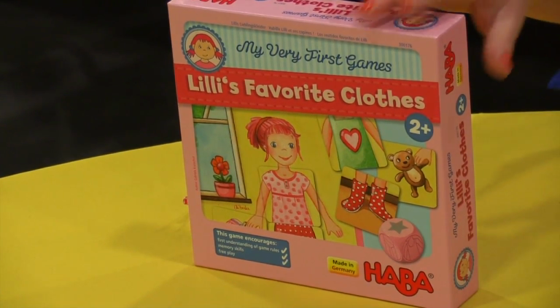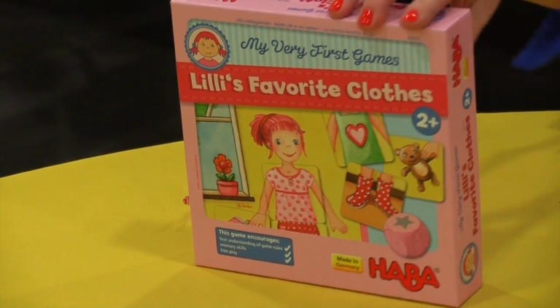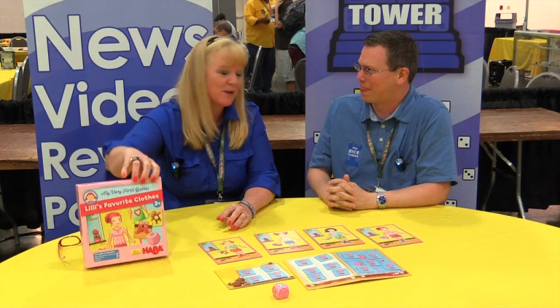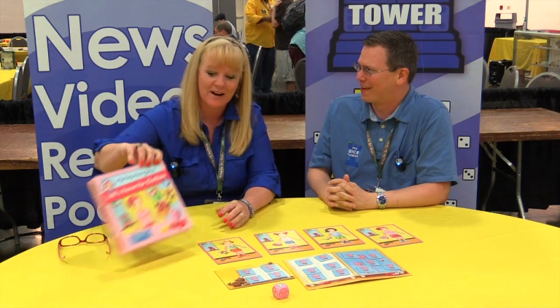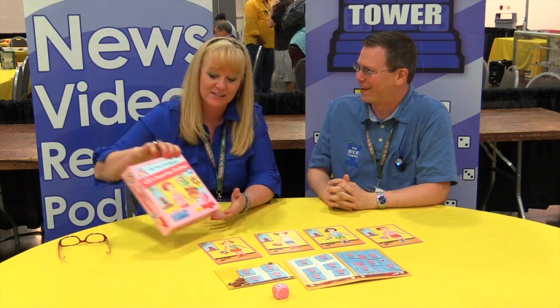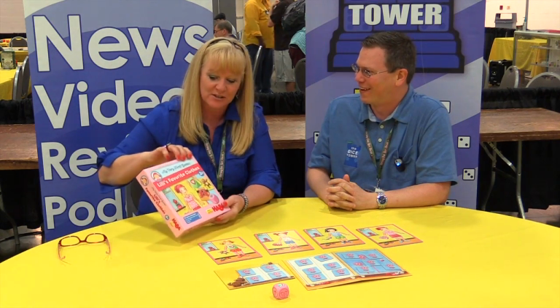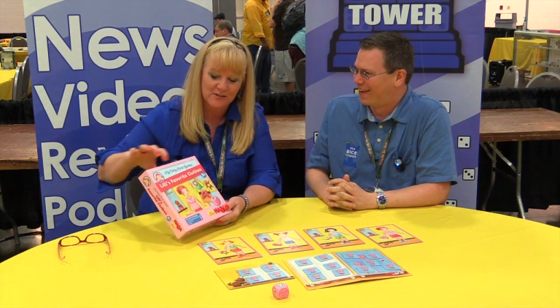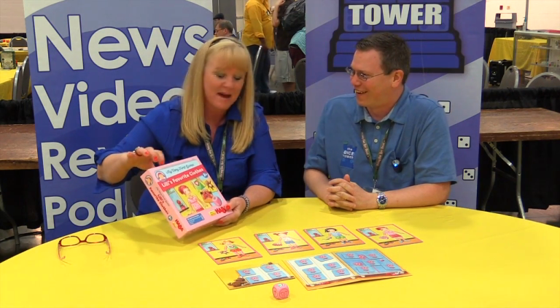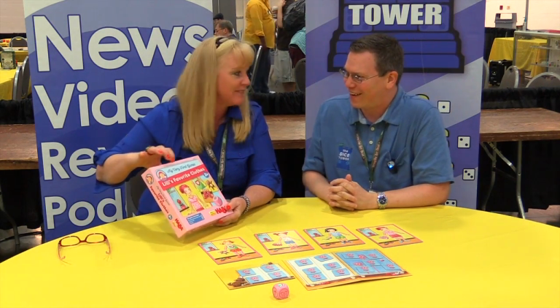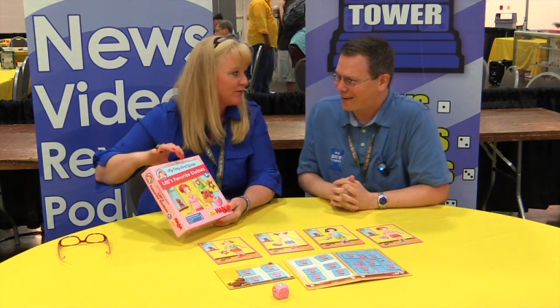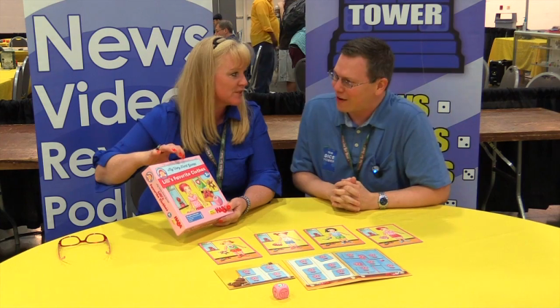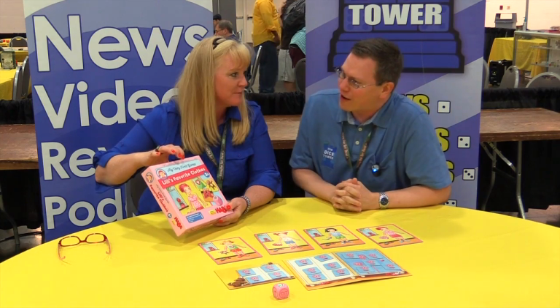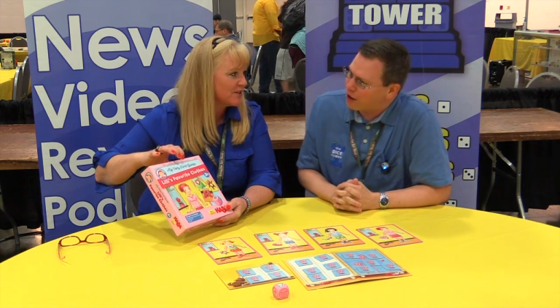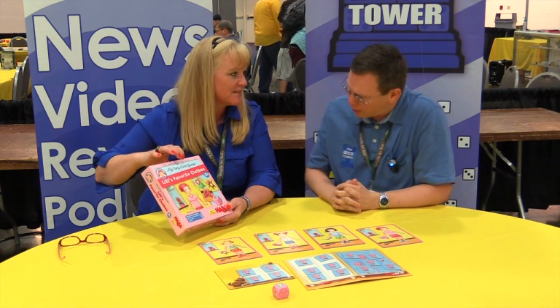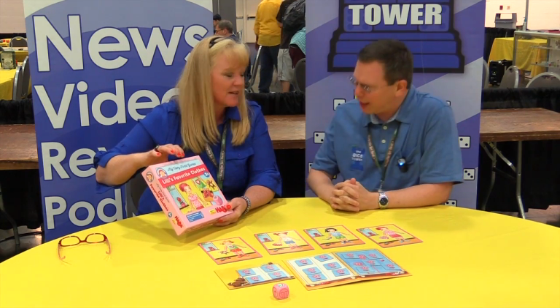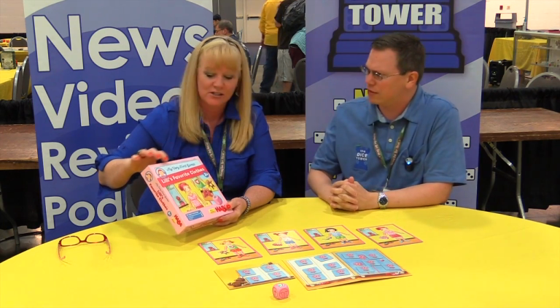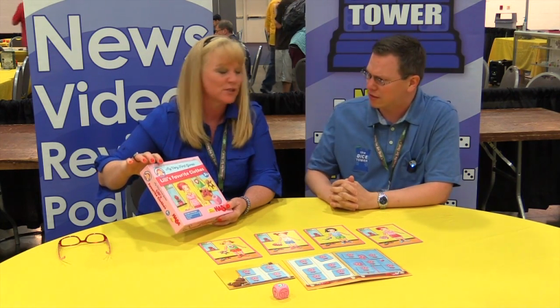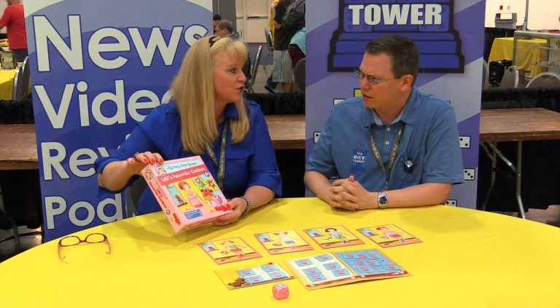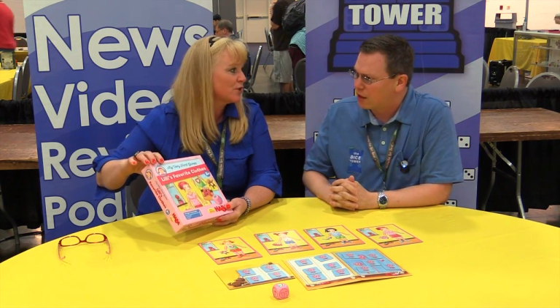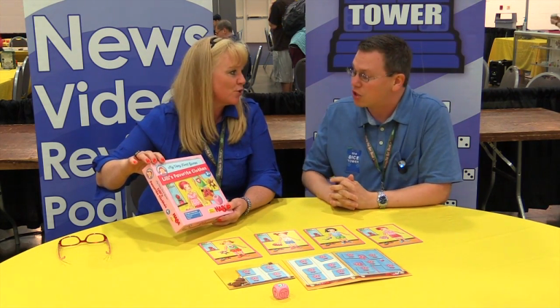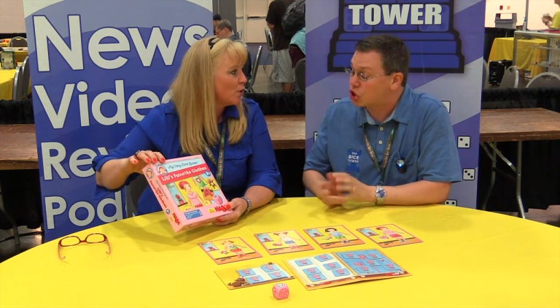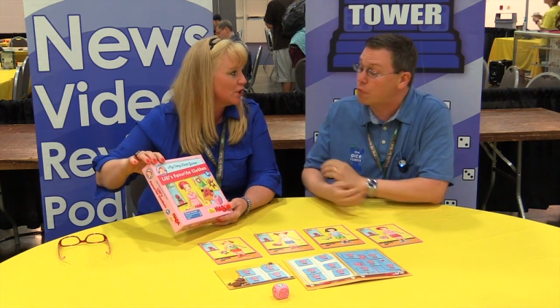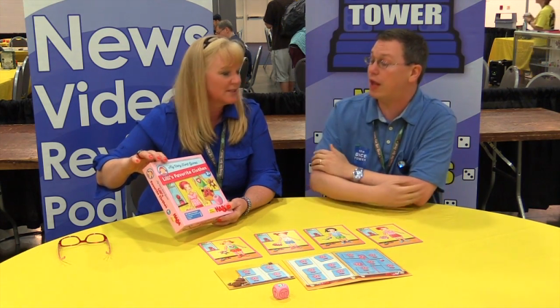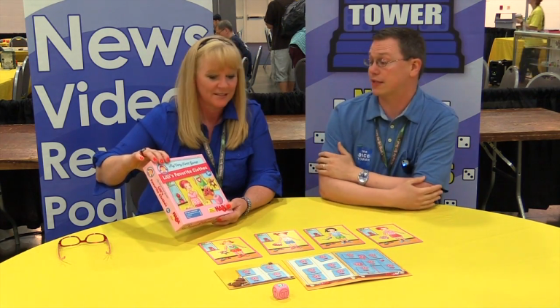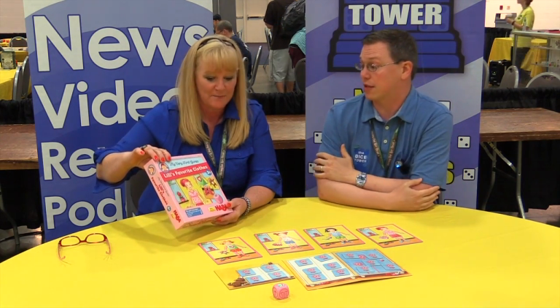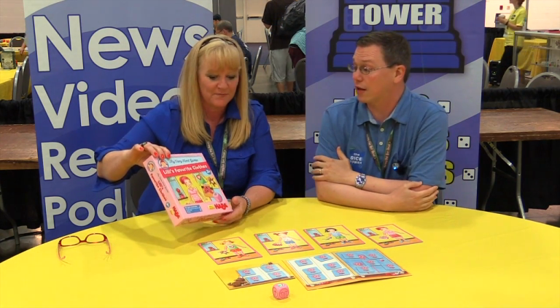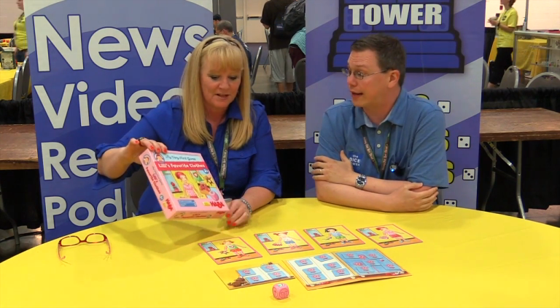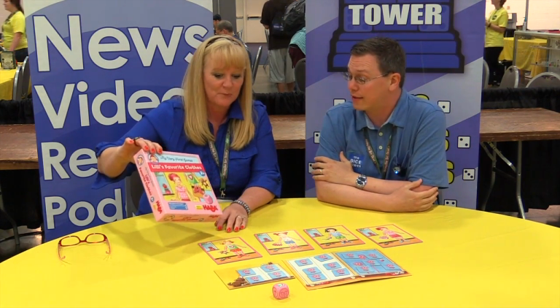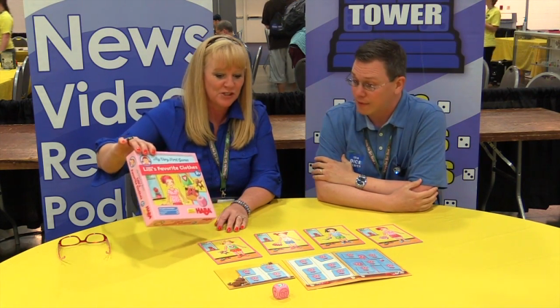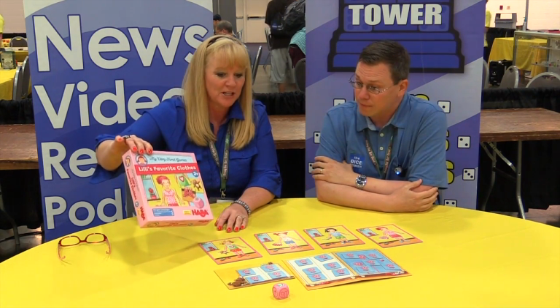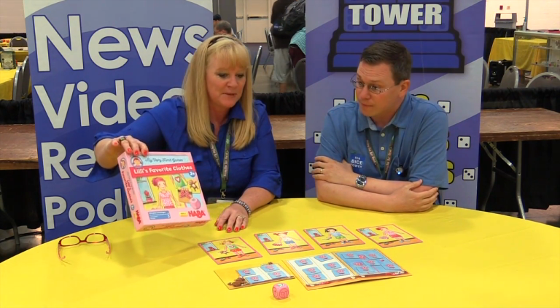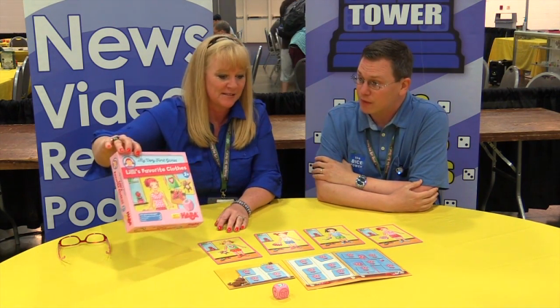This is one of our series, the My Very First Game series. It's for children two and over — two plus. So big, chunky pieces.